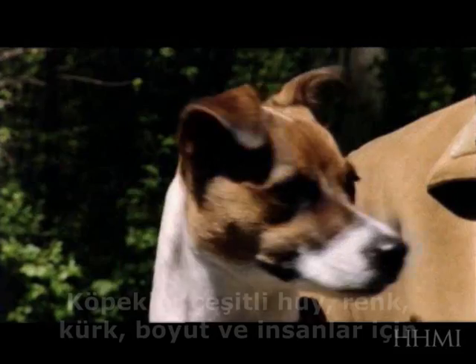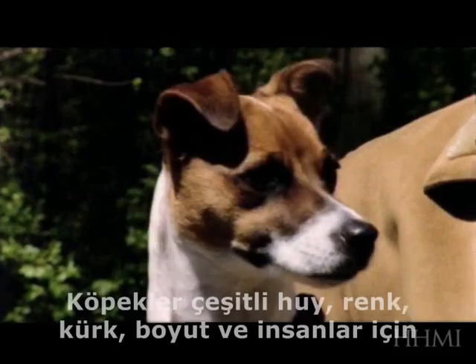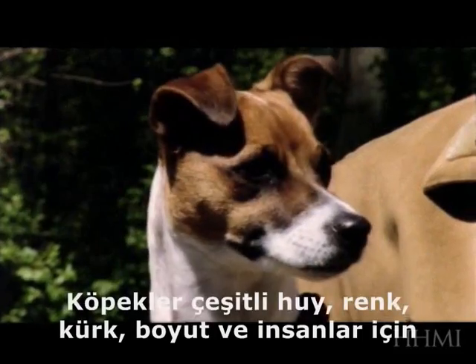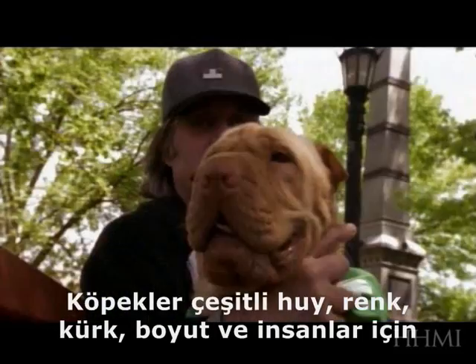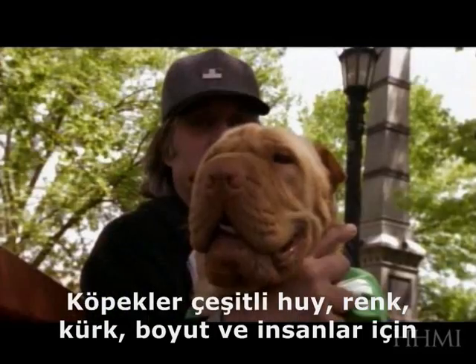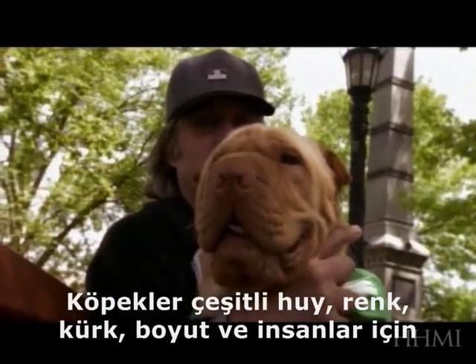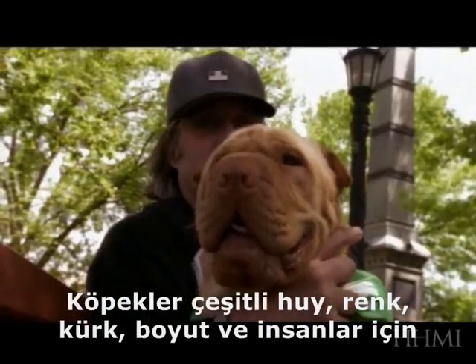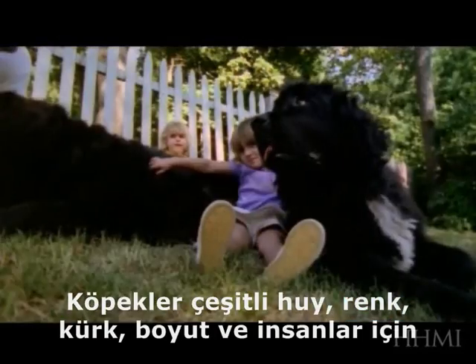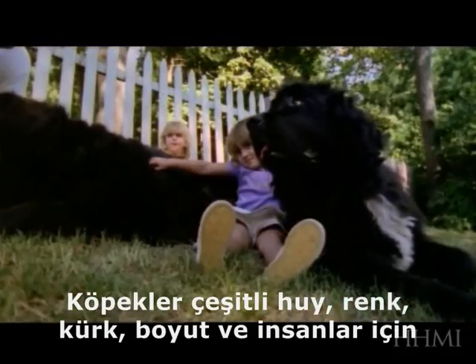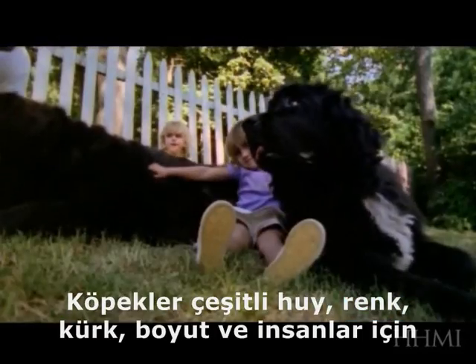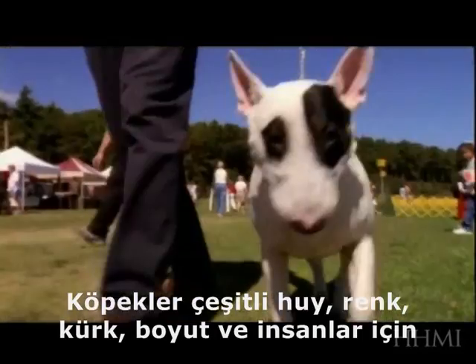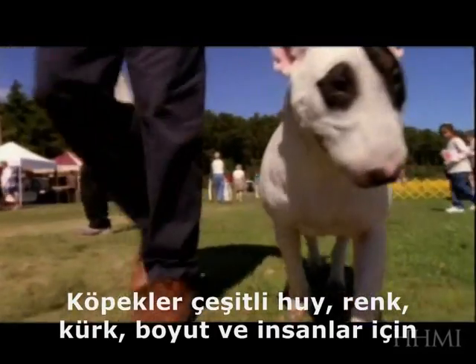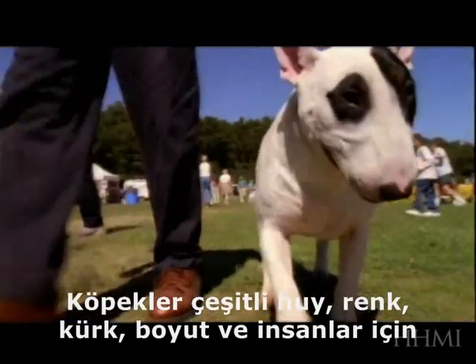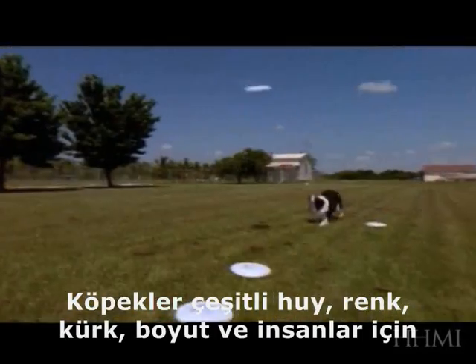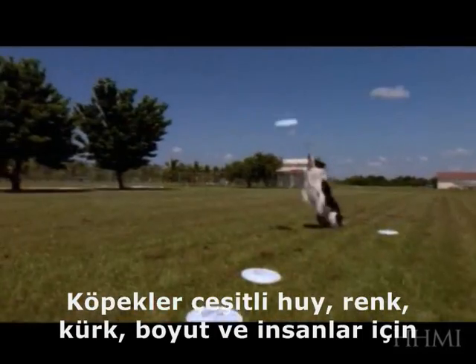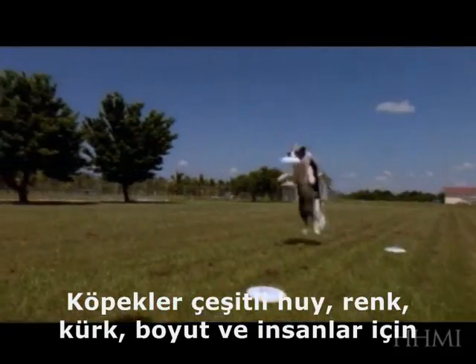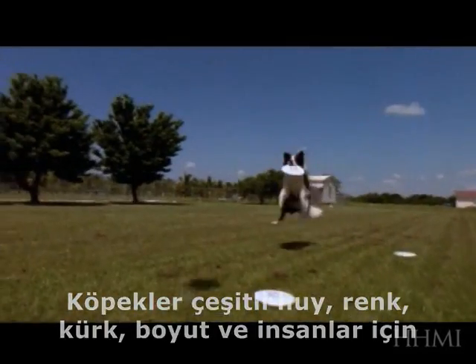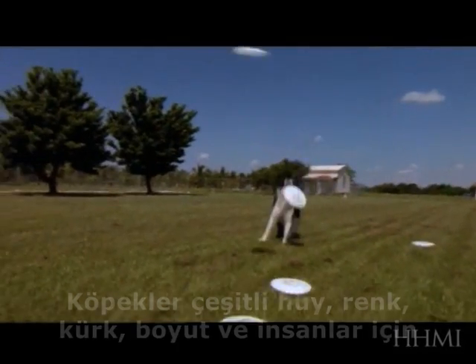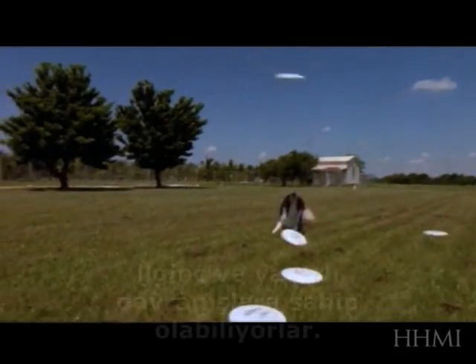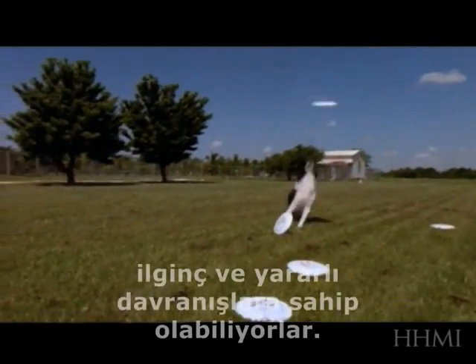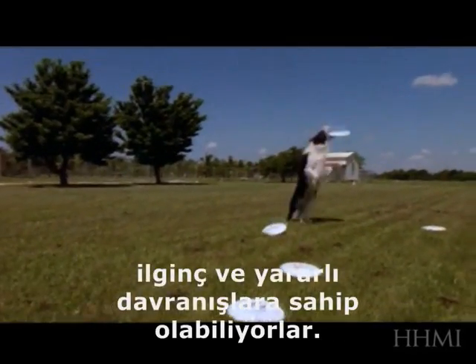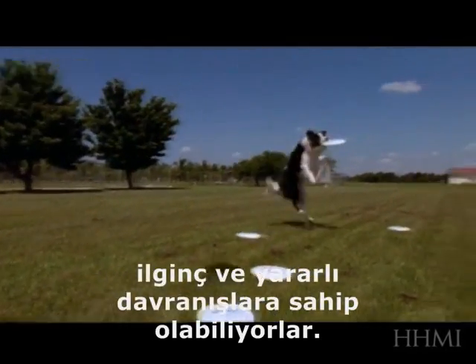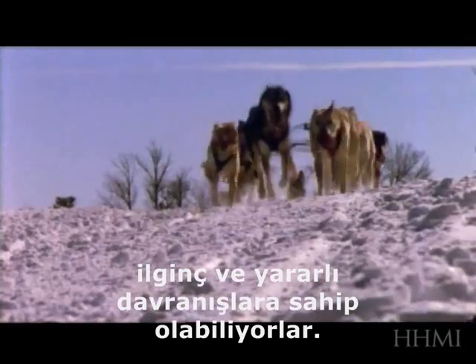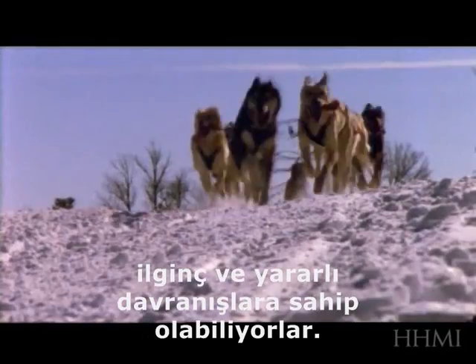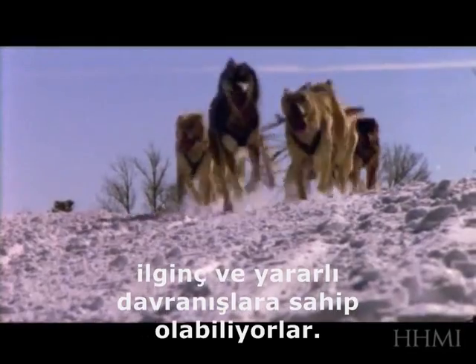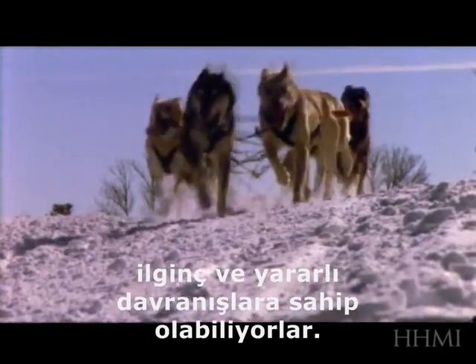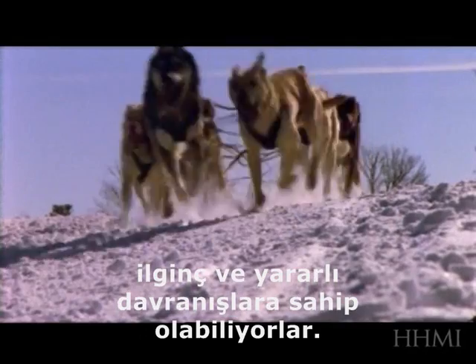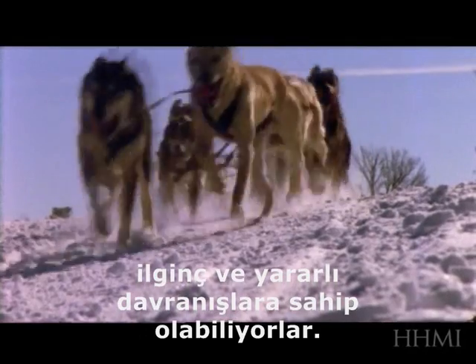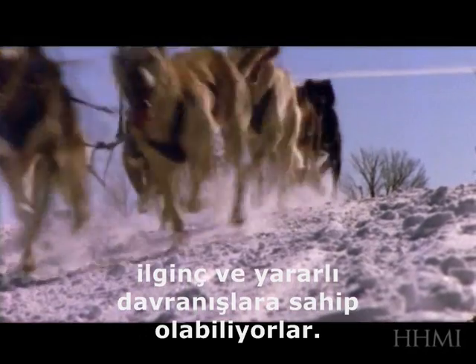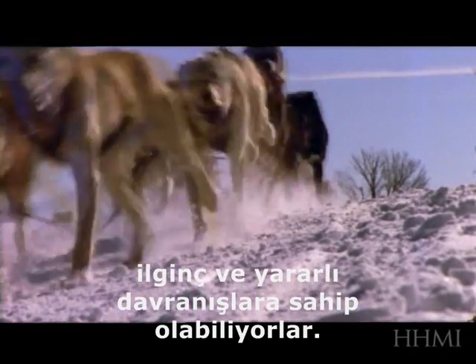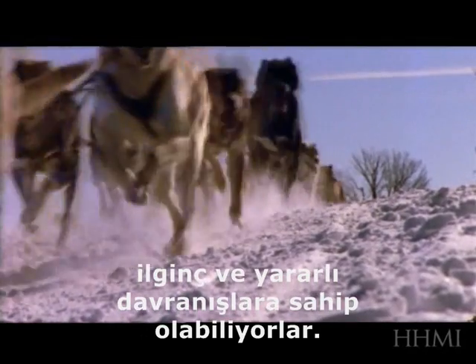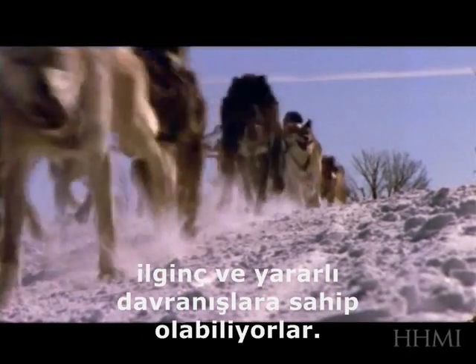Dogs vary in all sorts of interesting traits: colors, hair textures, sizes, and behaviors that are interesting and useful to humans.